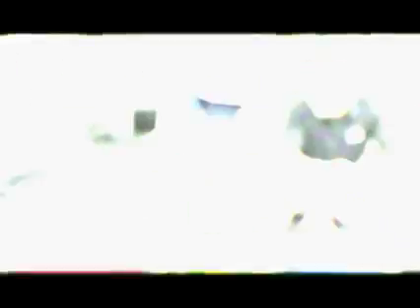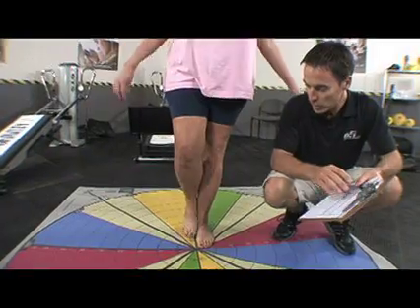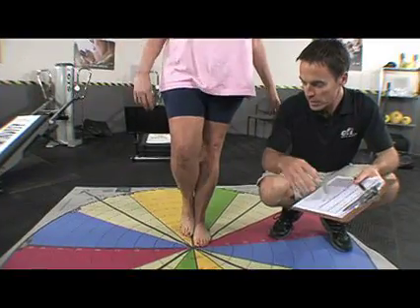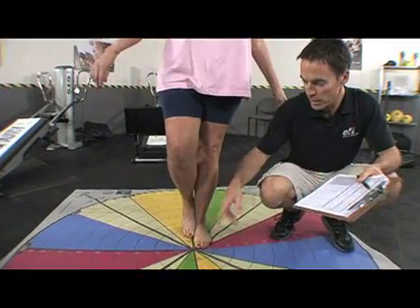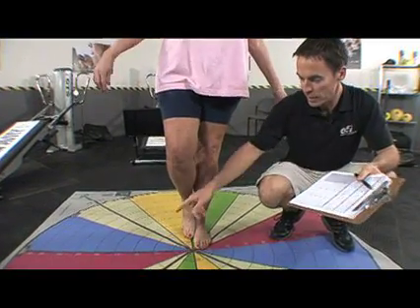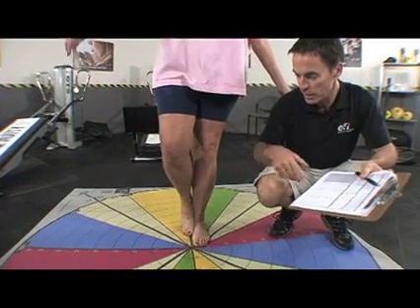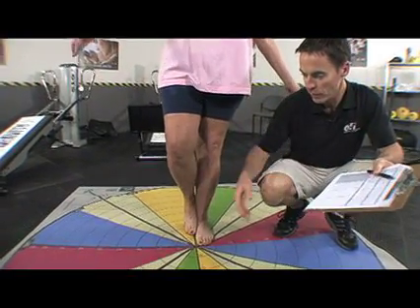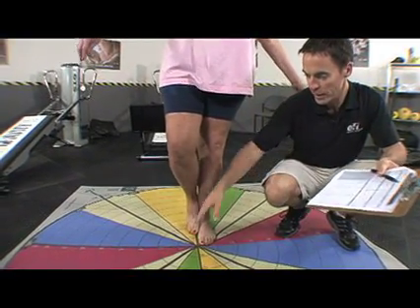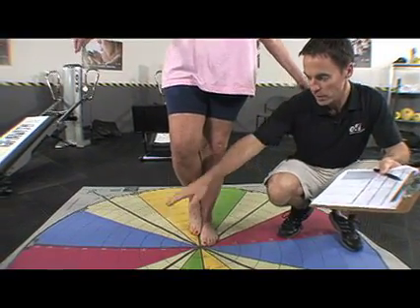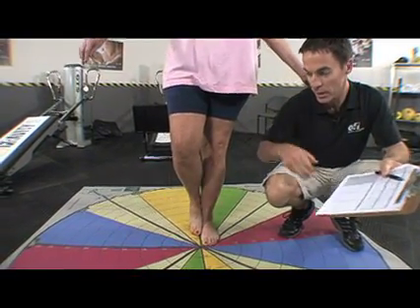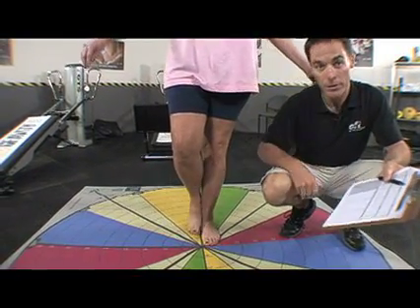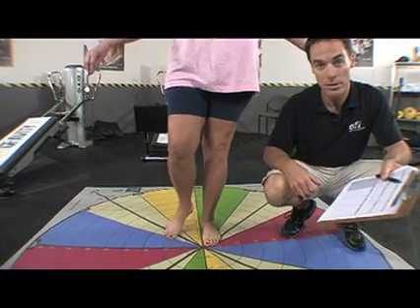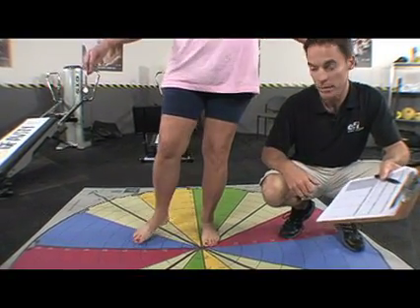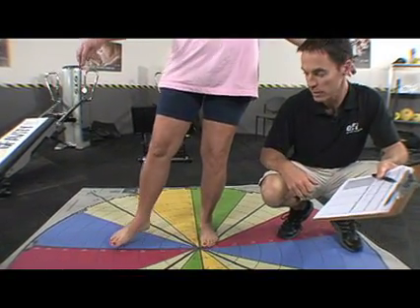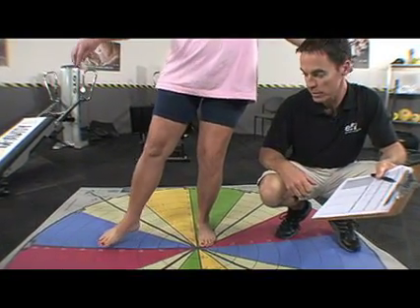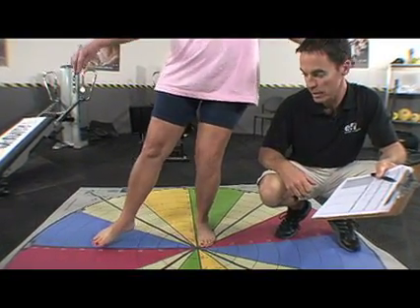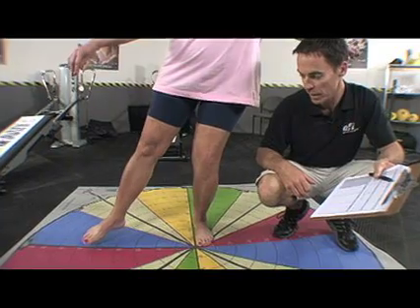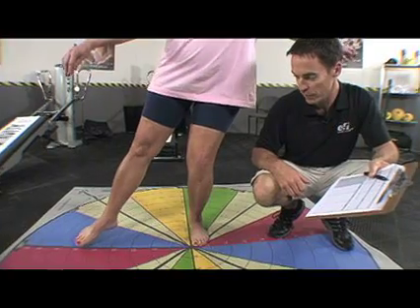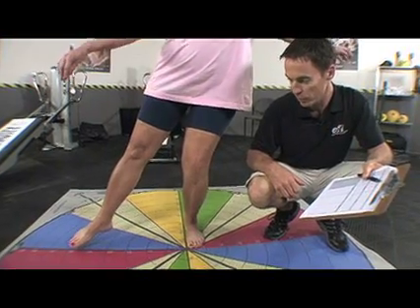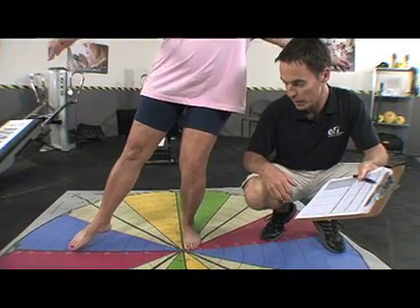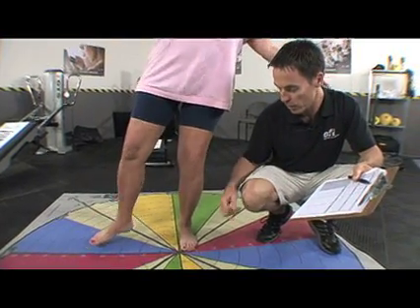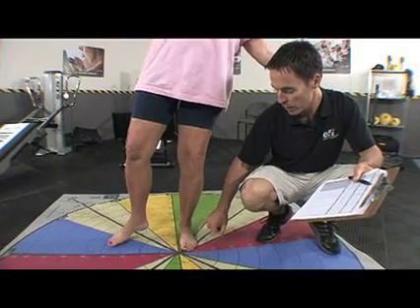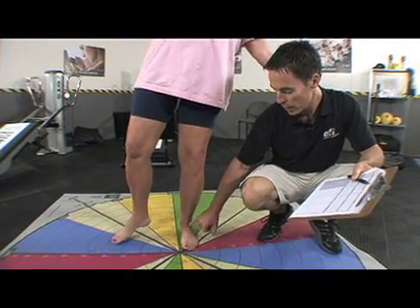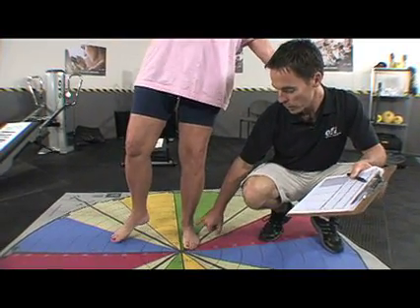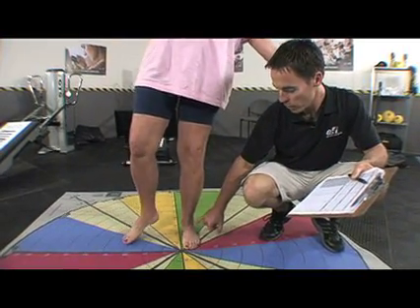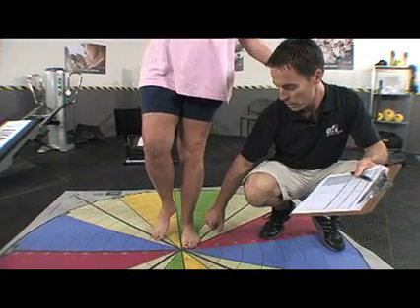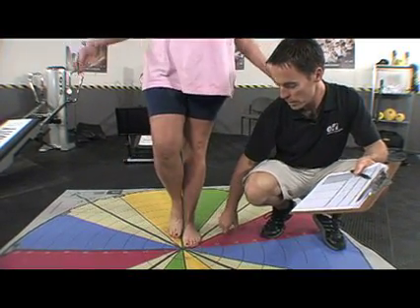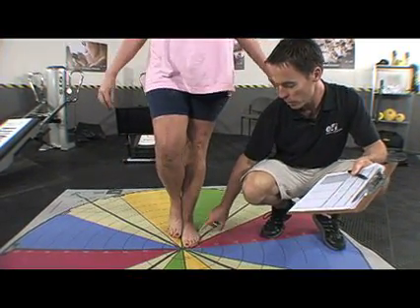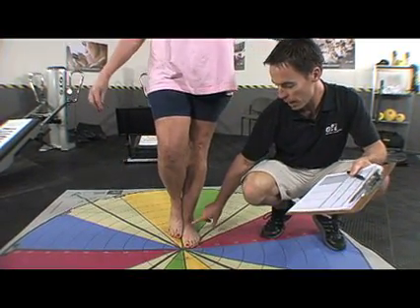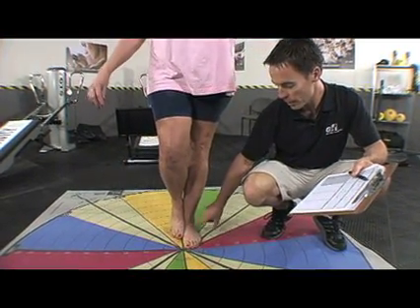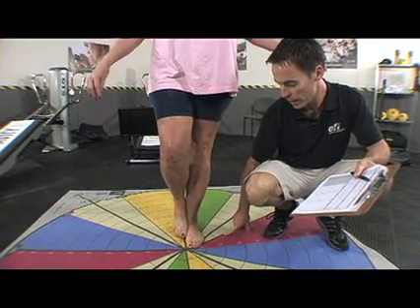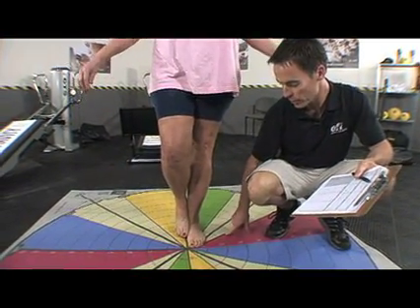And as she does these, I can see there's a difference in her side-to-side, her frontal plane as well, and you can watch to see what's happening at the ankle.